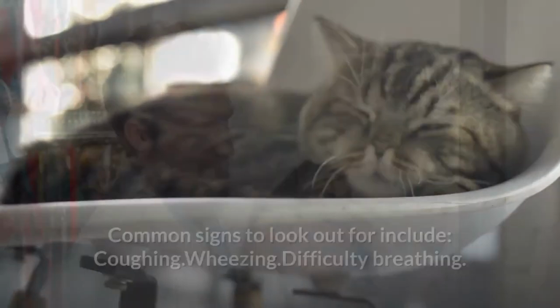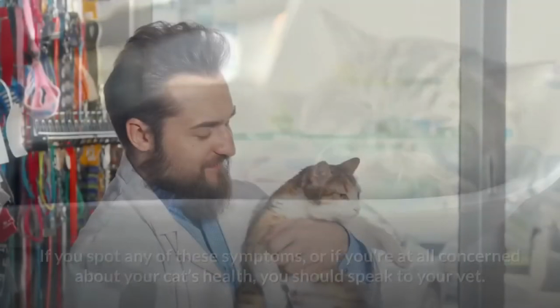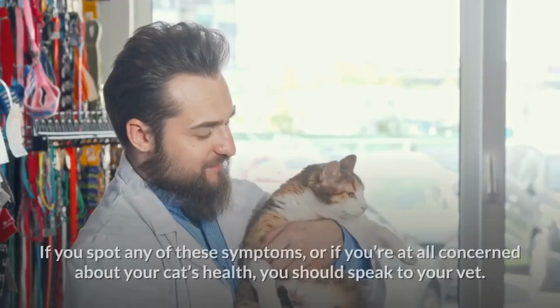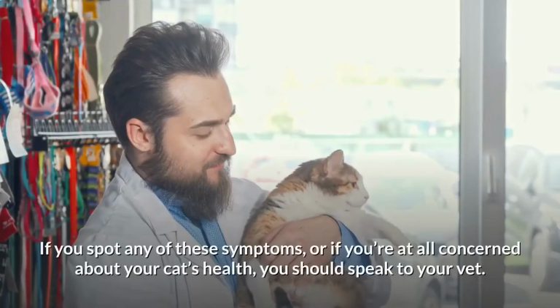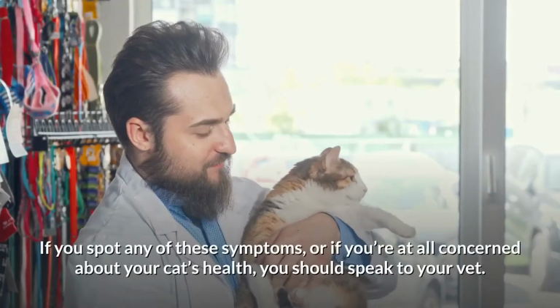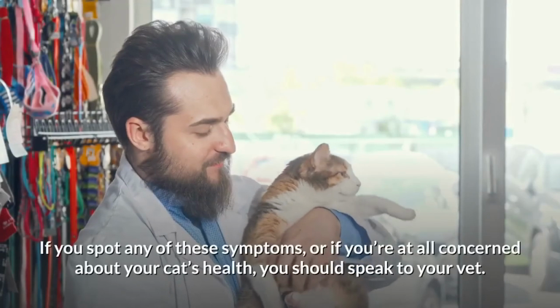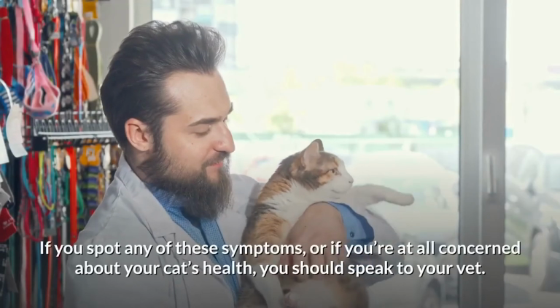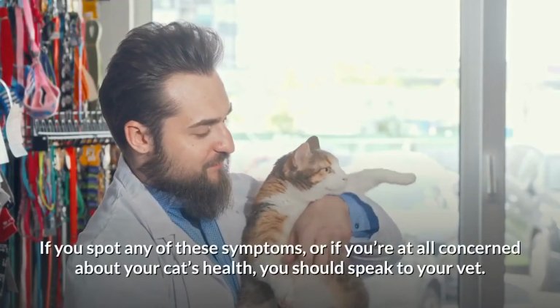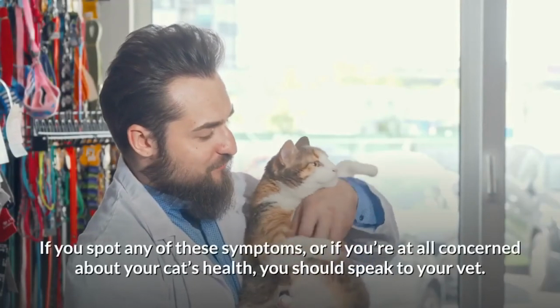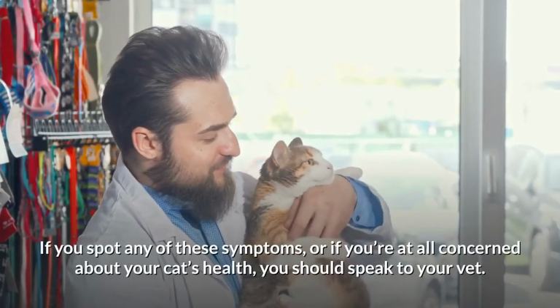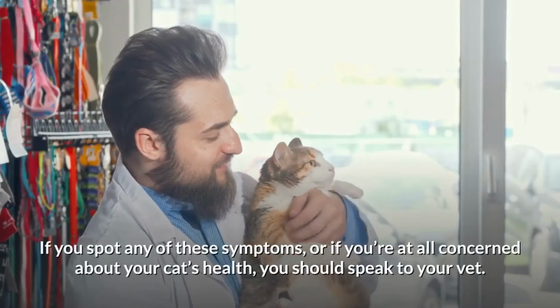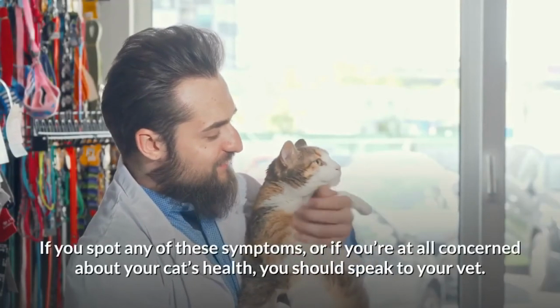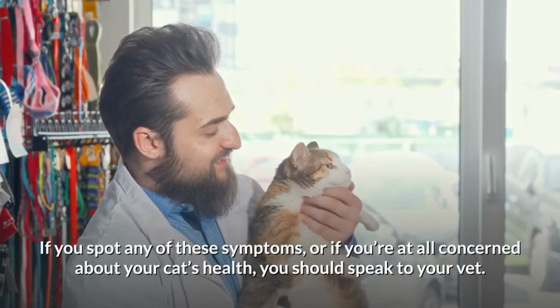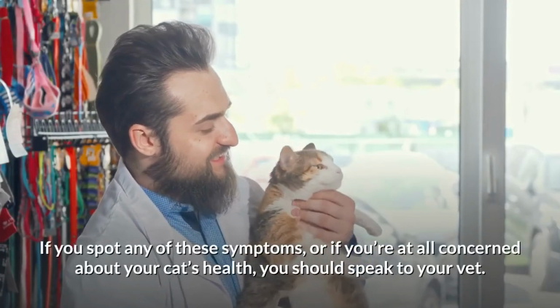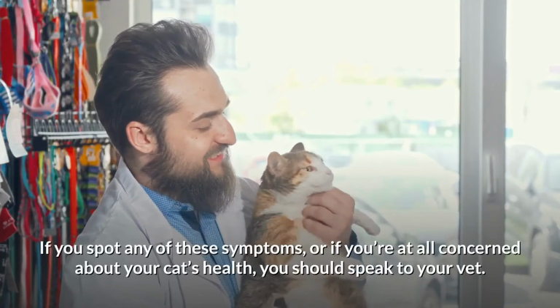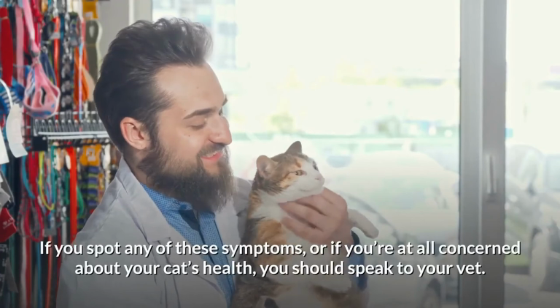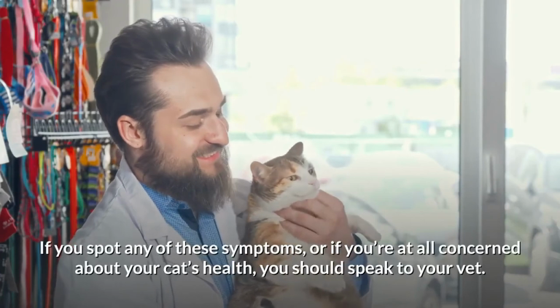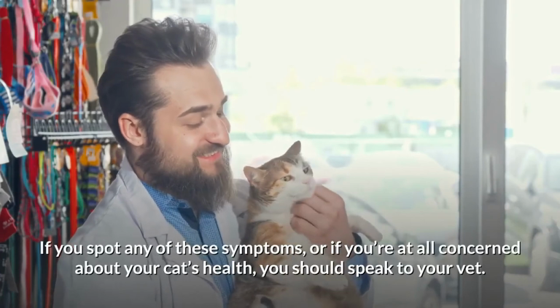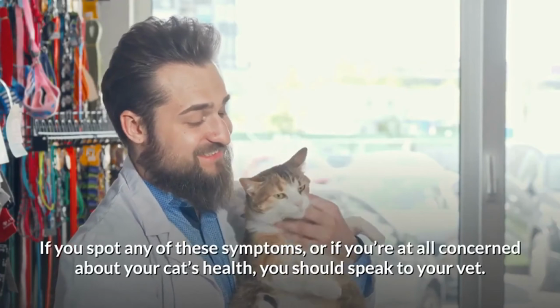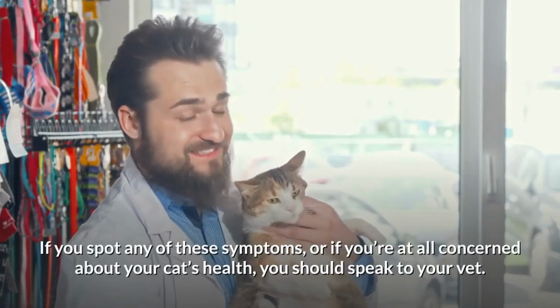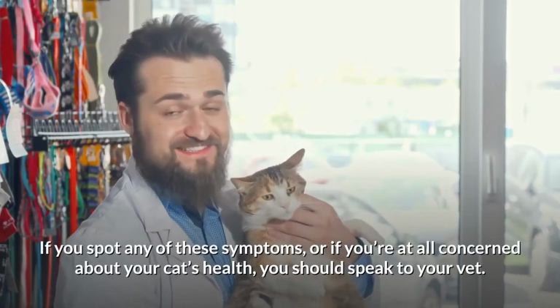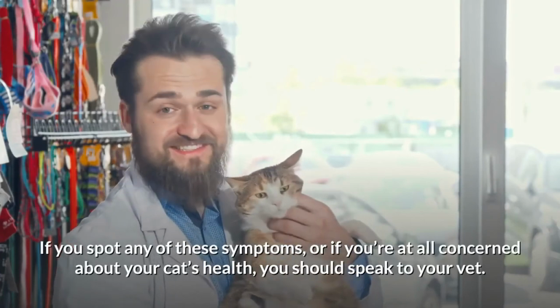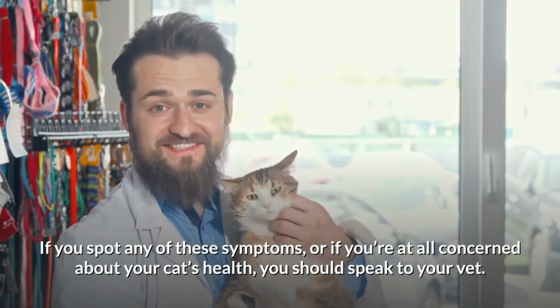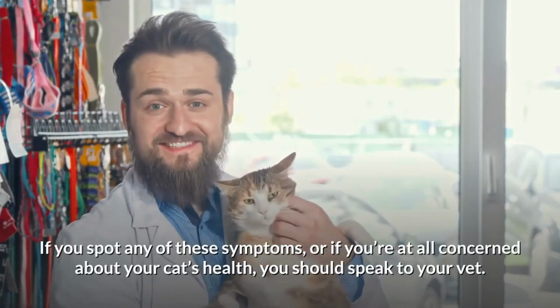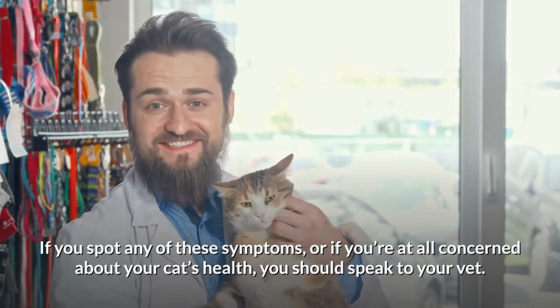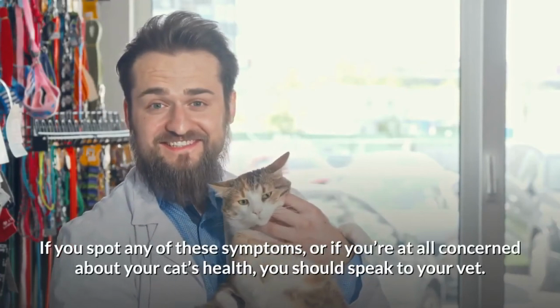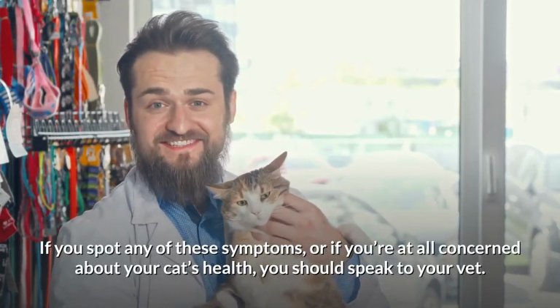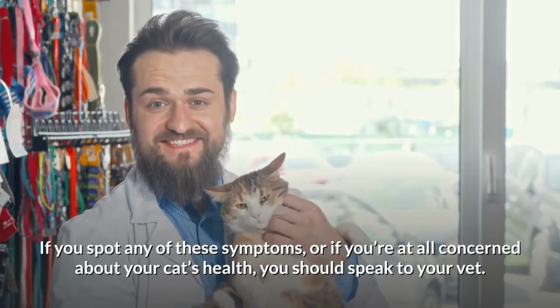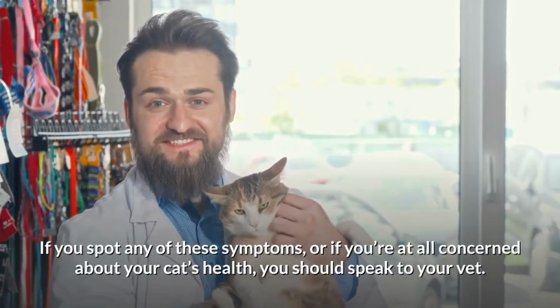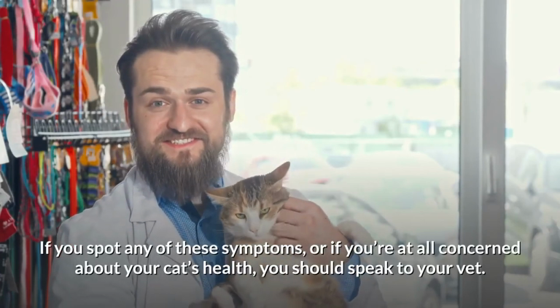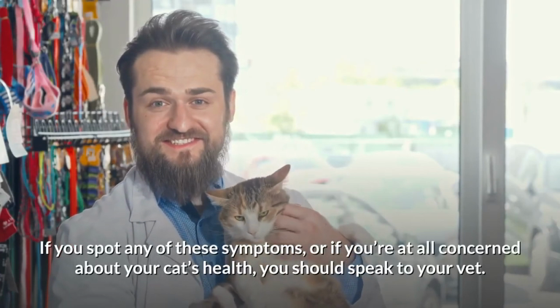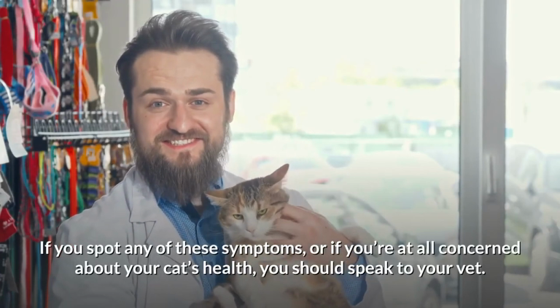If you spot any of these symptoms, or if you're at all concerned about your cat's health, you should speak to your vet.